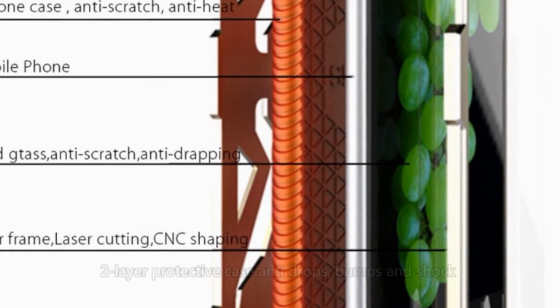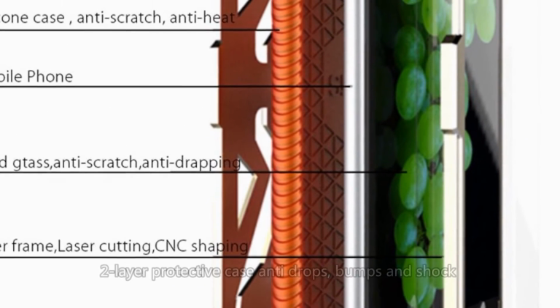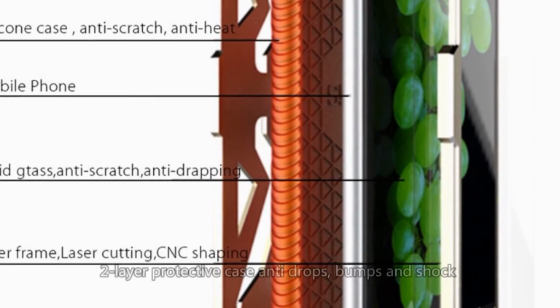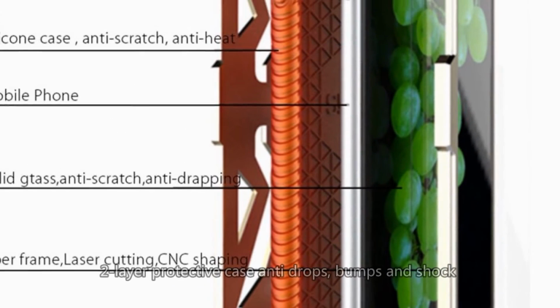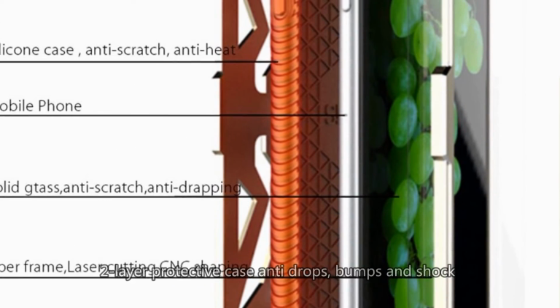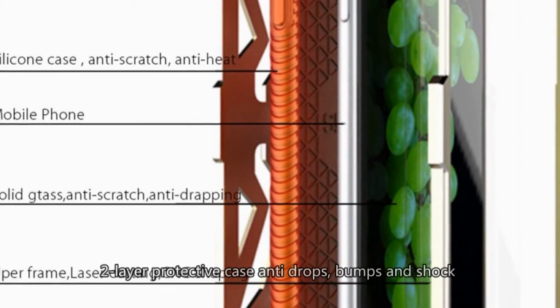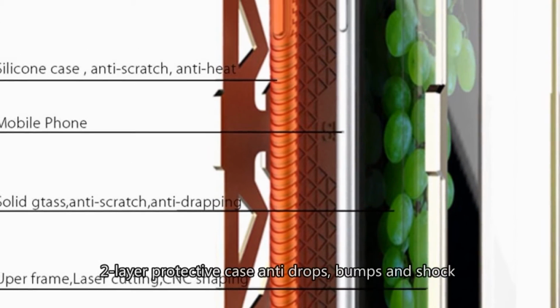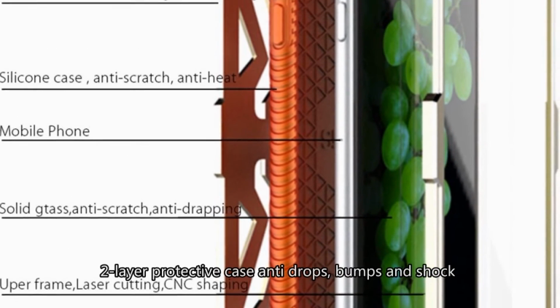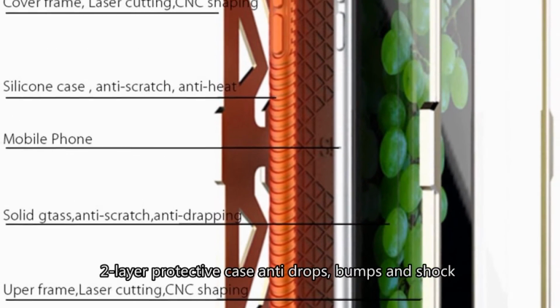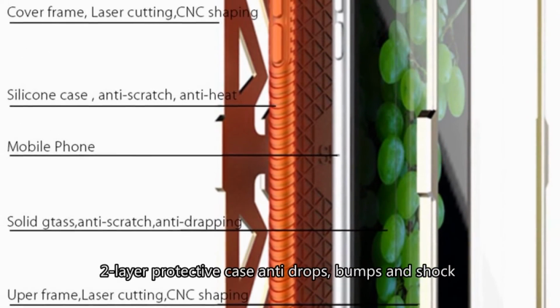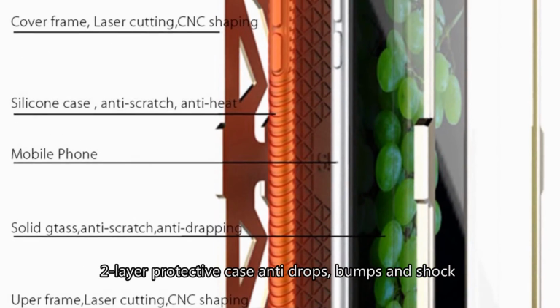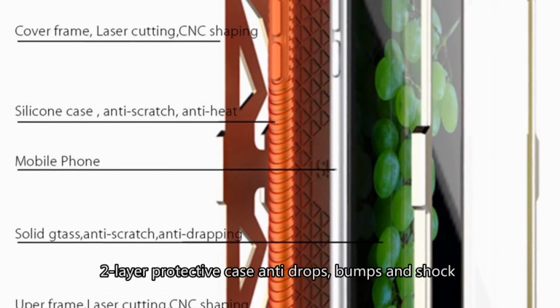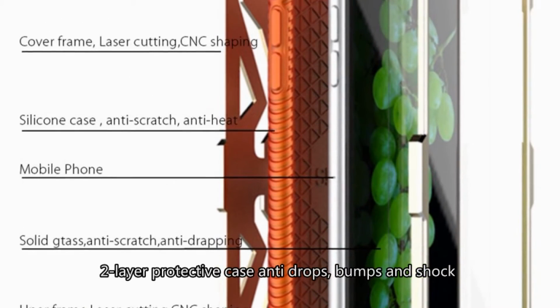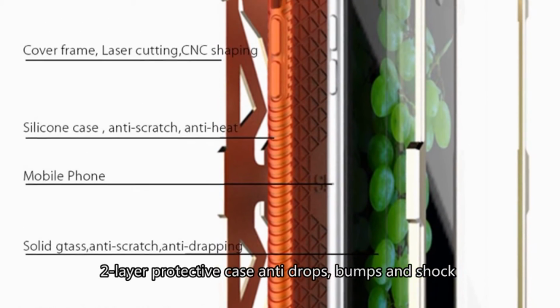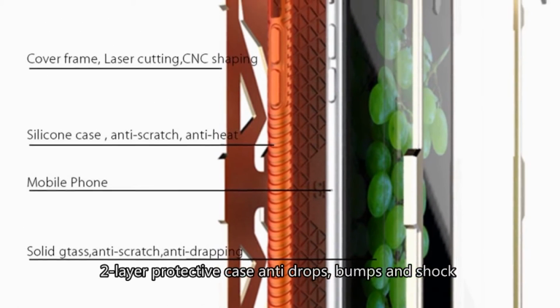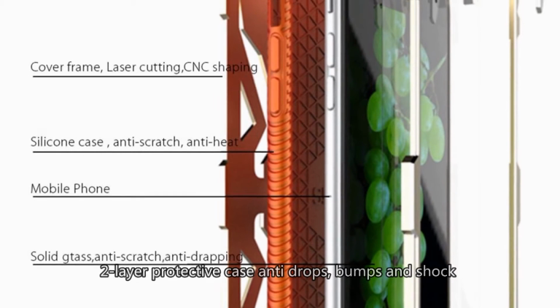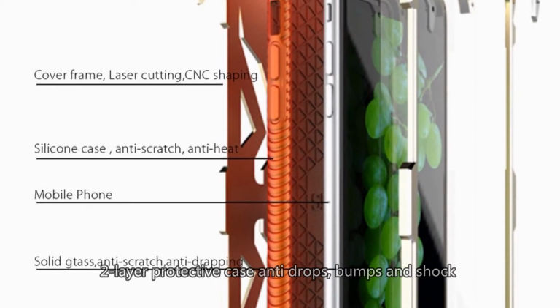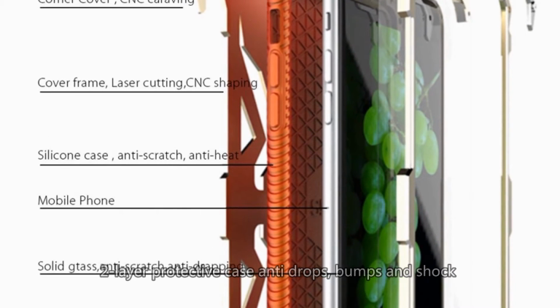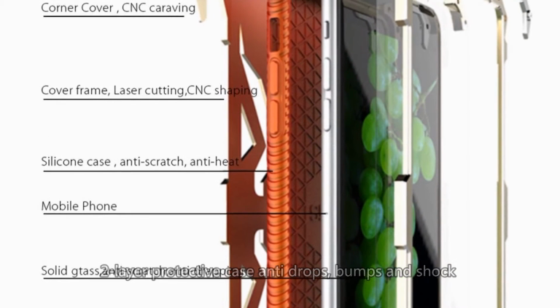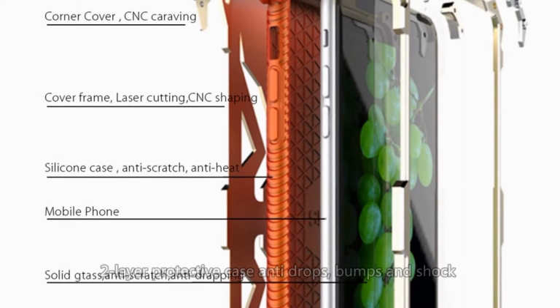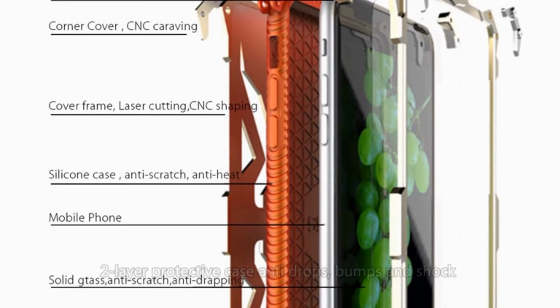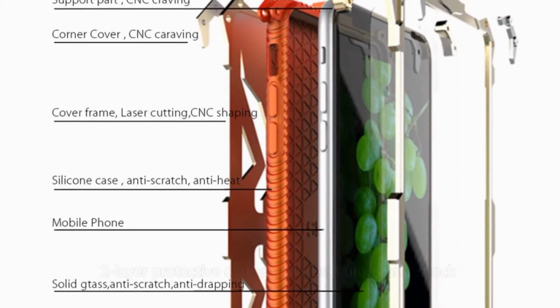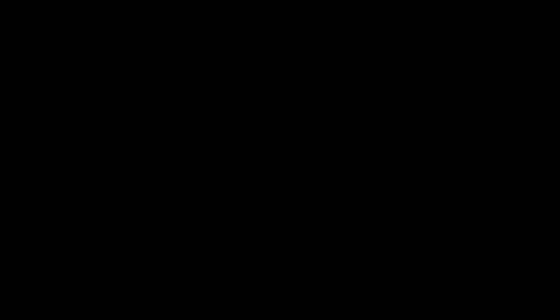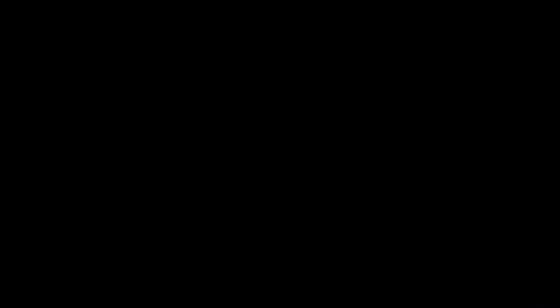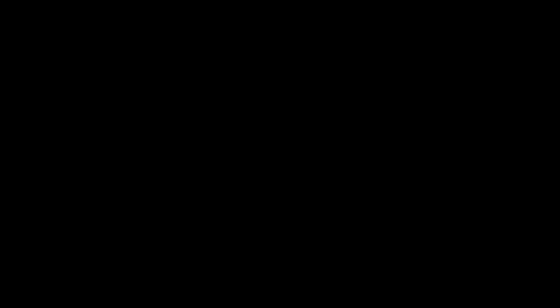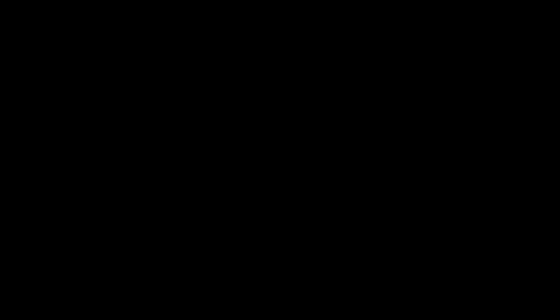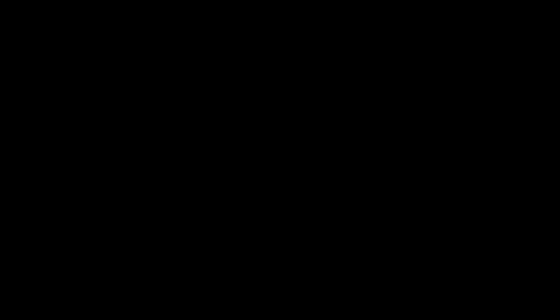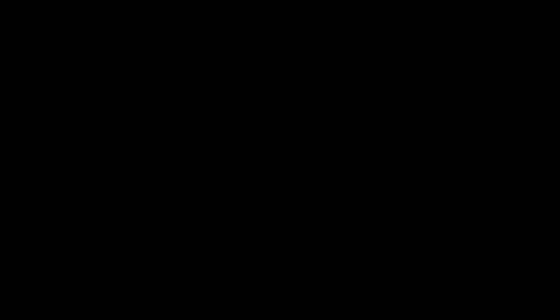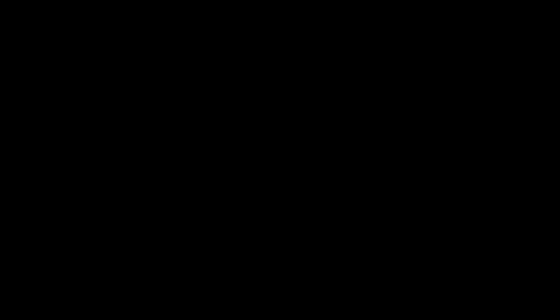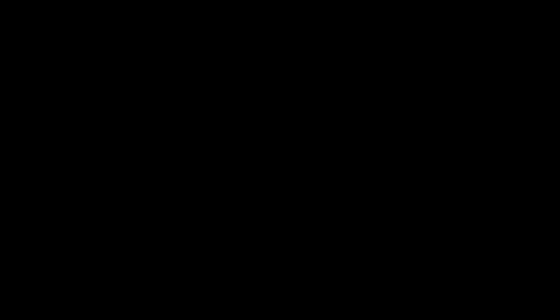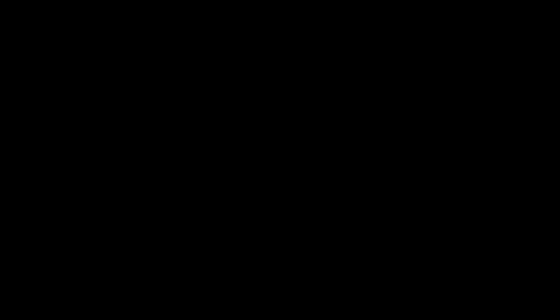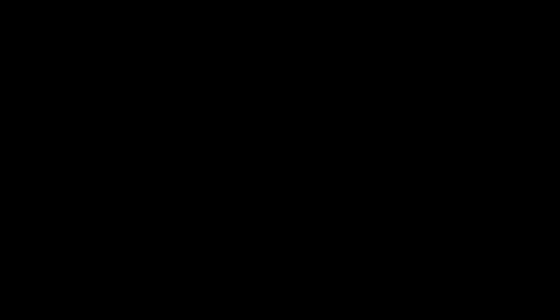It is a two-layer protective case — anti-drop, bump, and shock resistant. Okay, that's all.